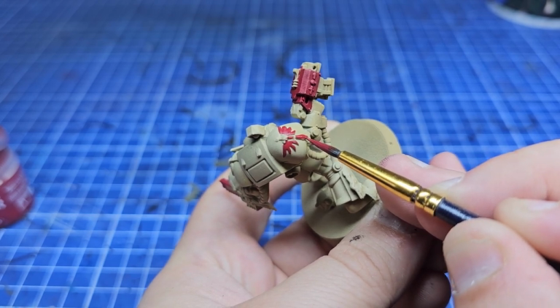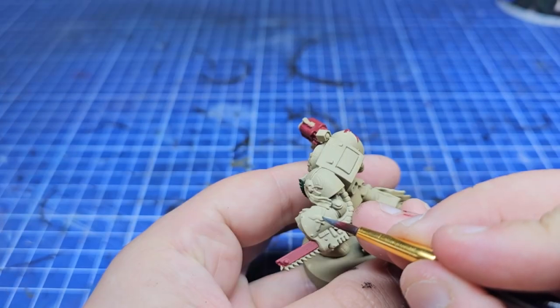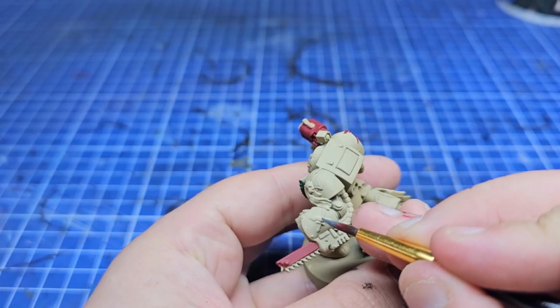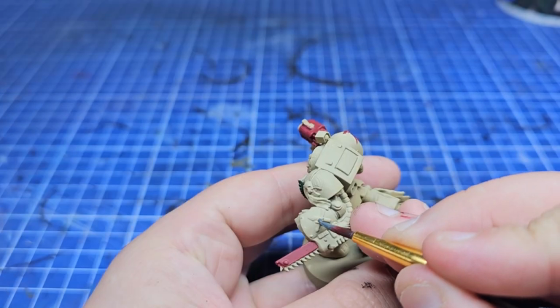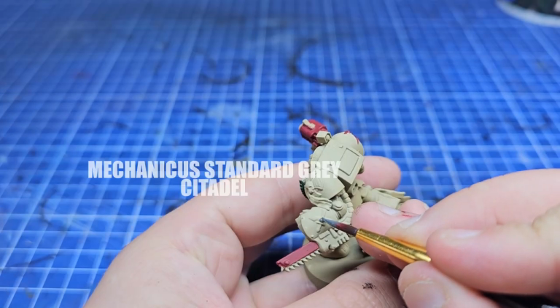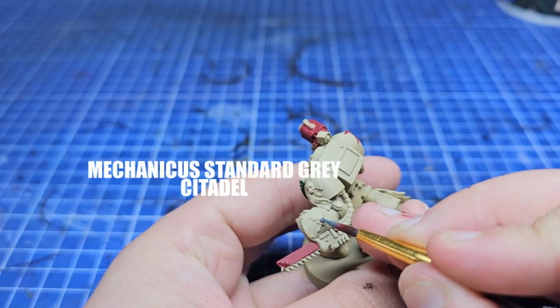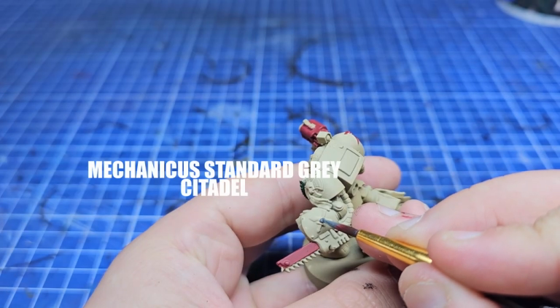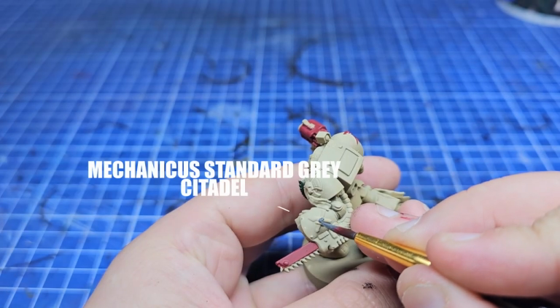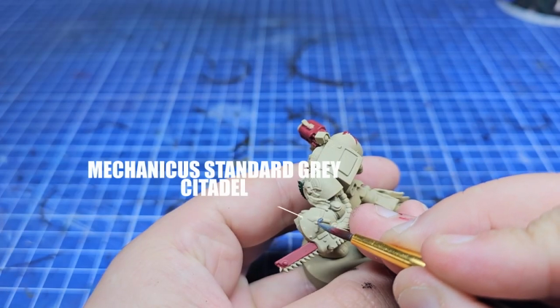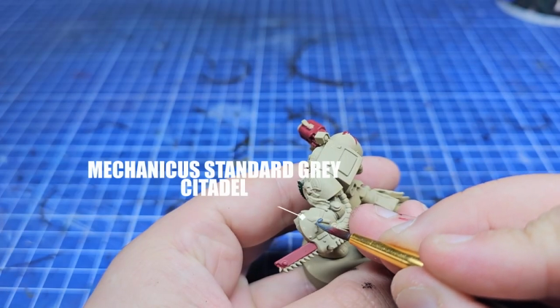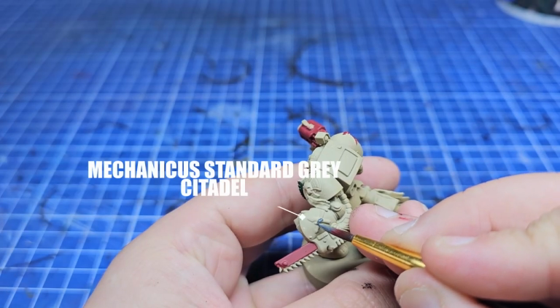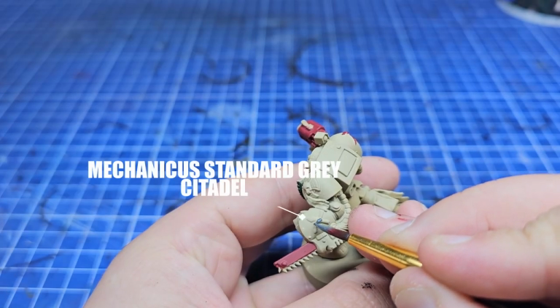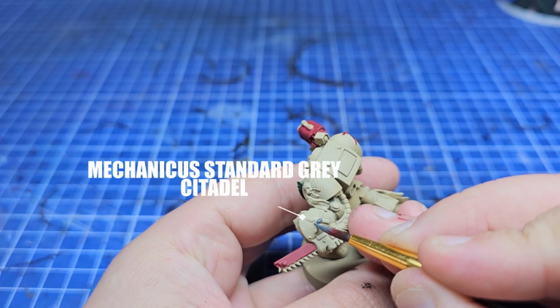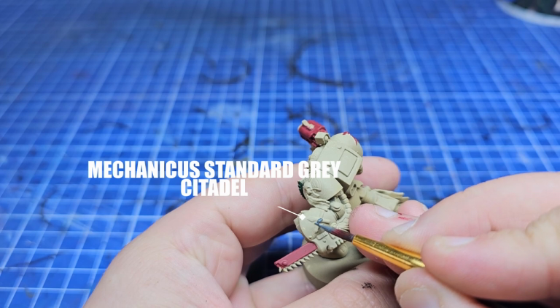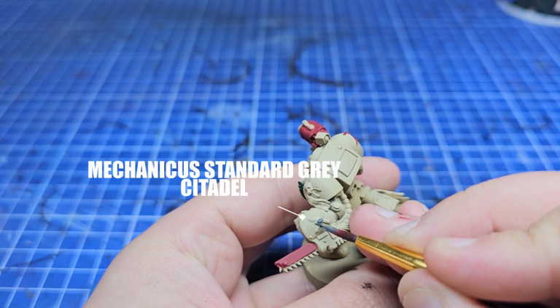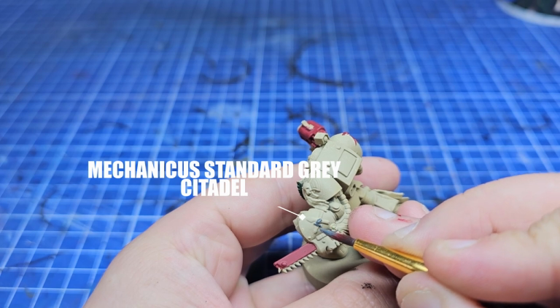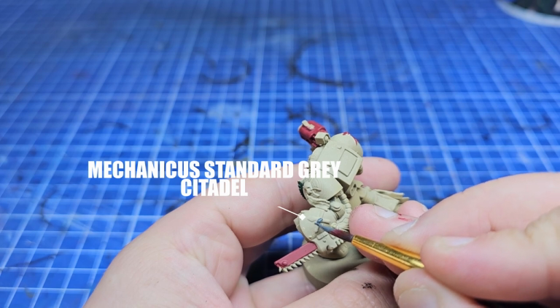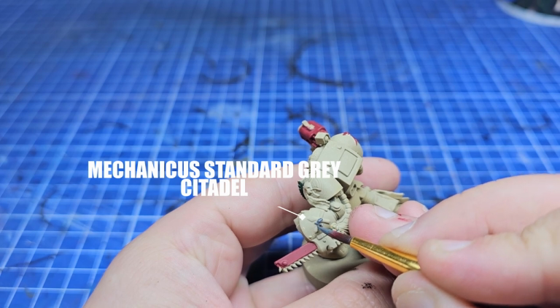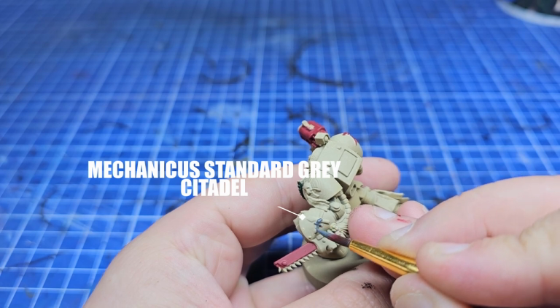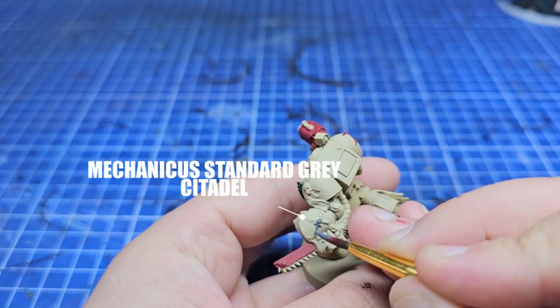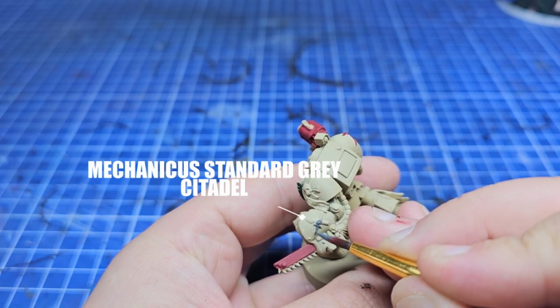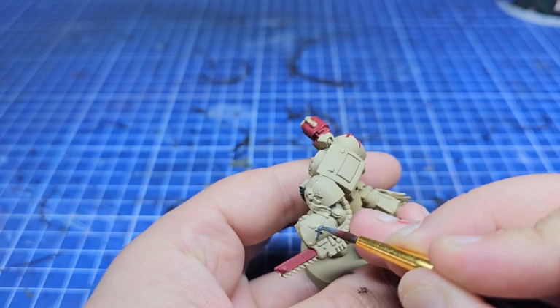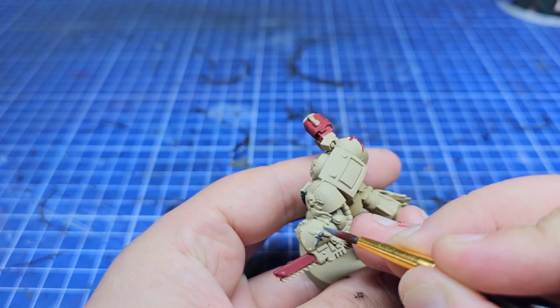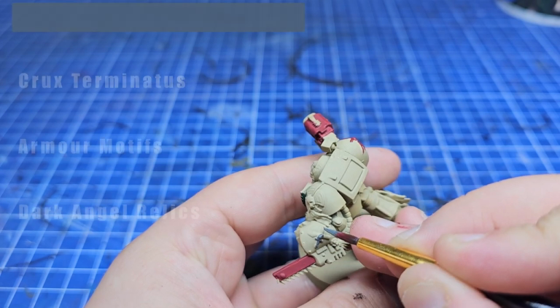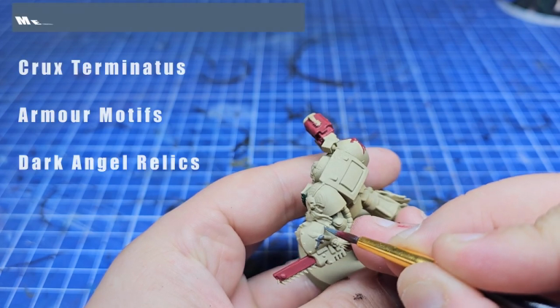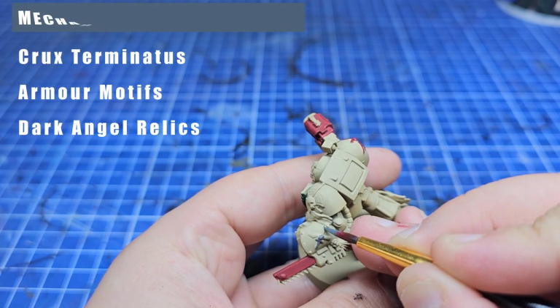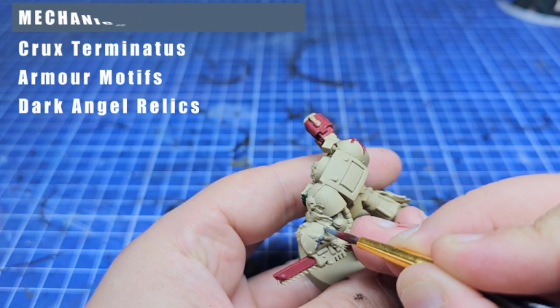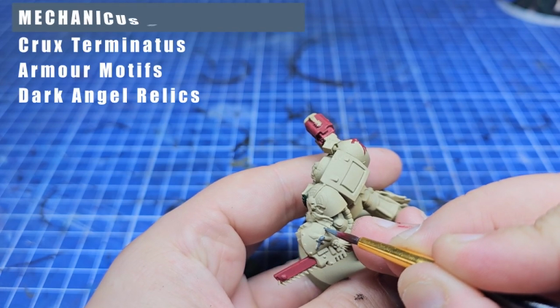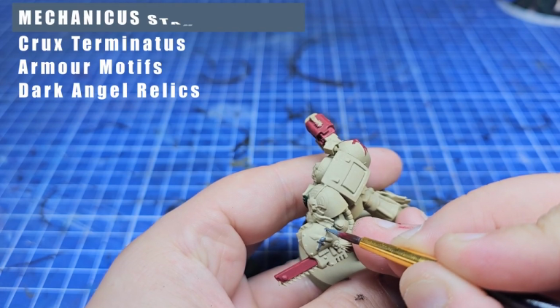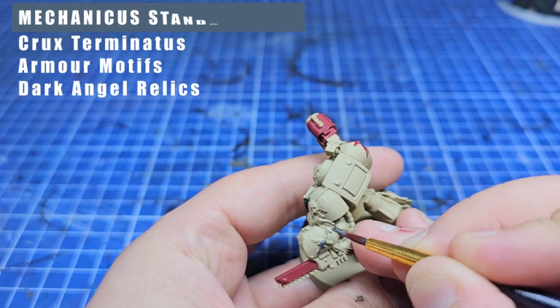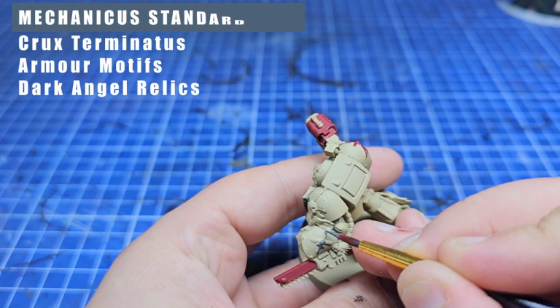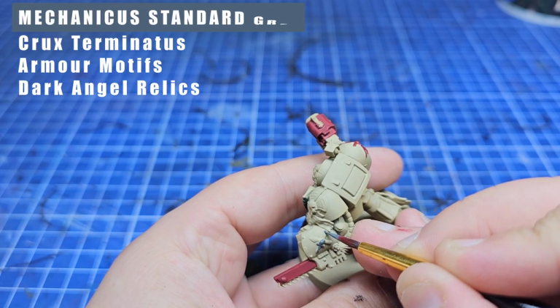Up next there are a bunch of areas that look a little bit like stones, so I'm using Mechanicus Standard Grey to fill all those in.